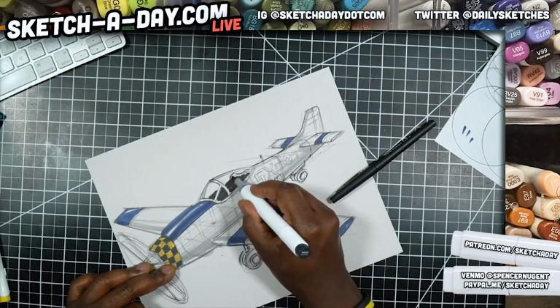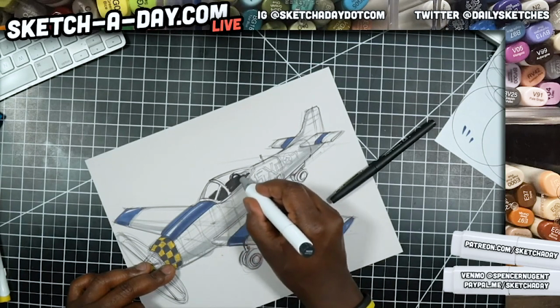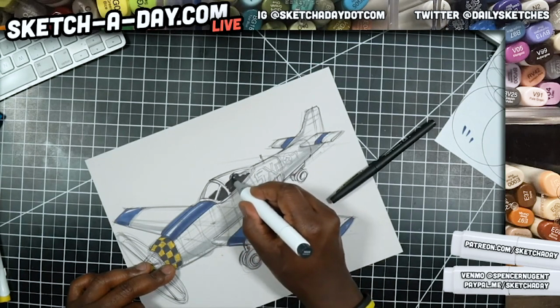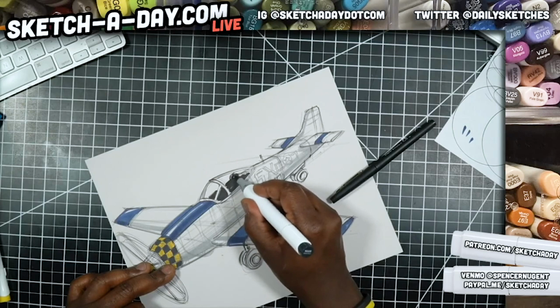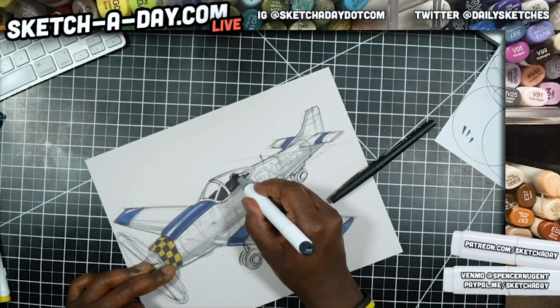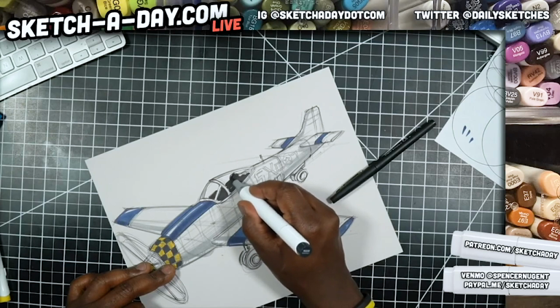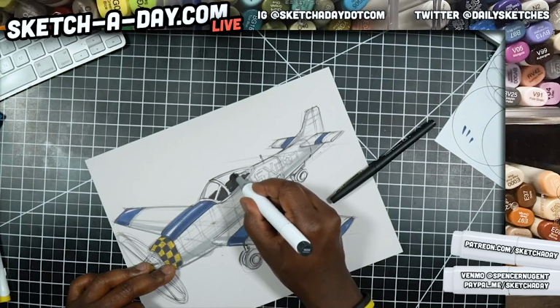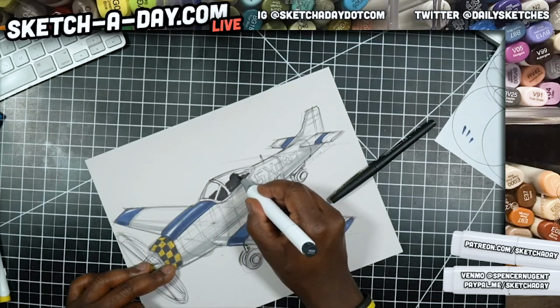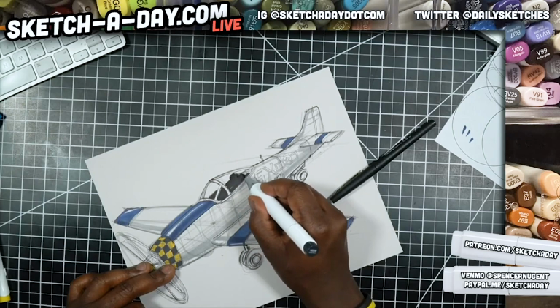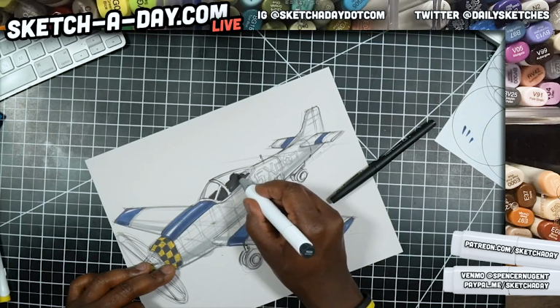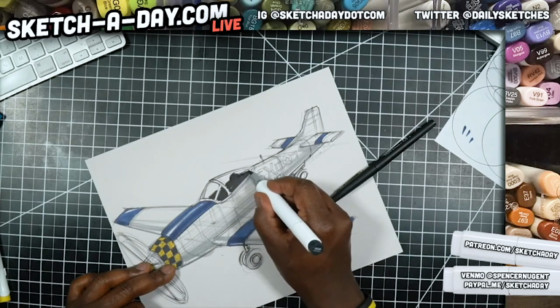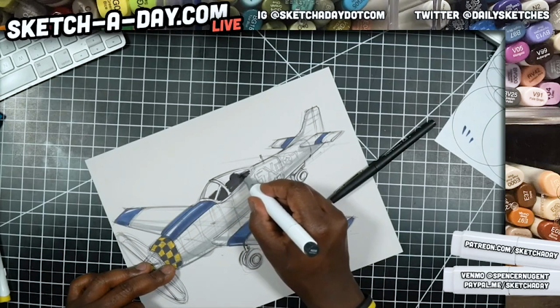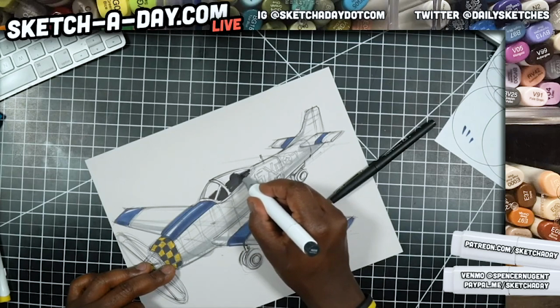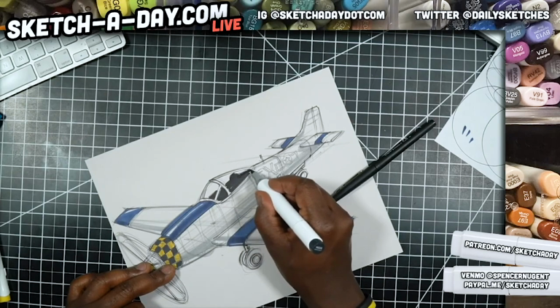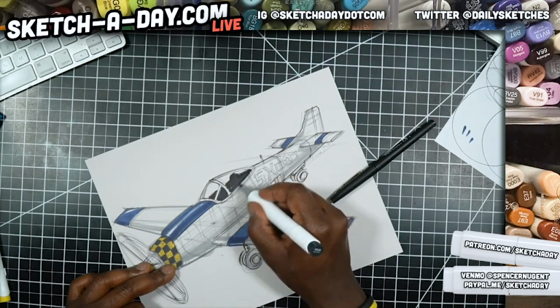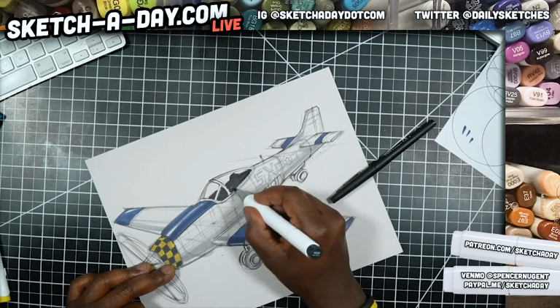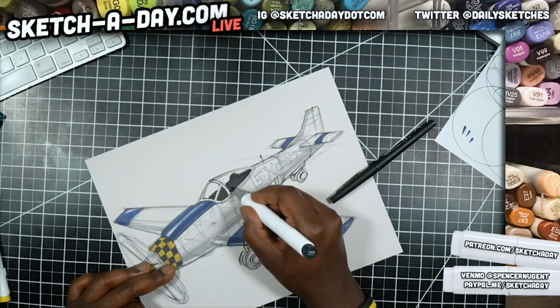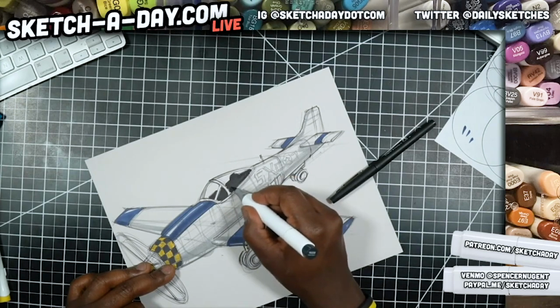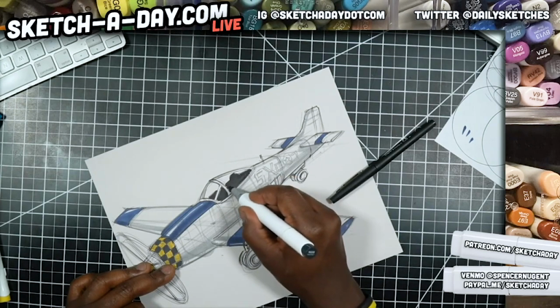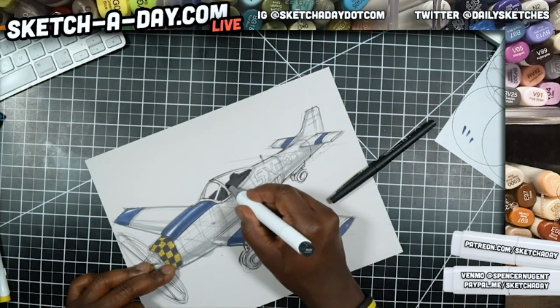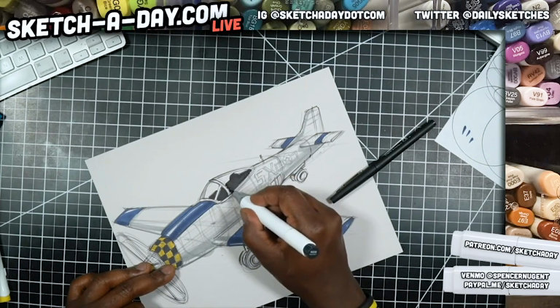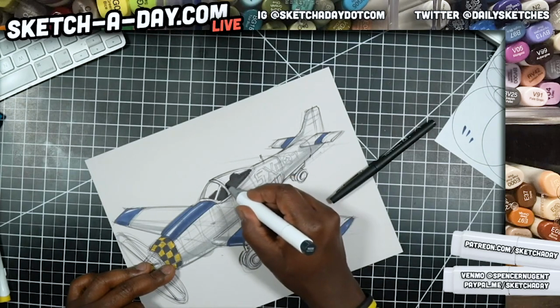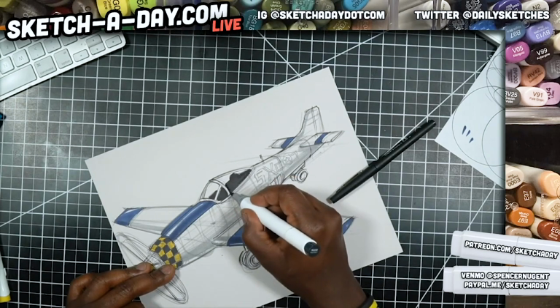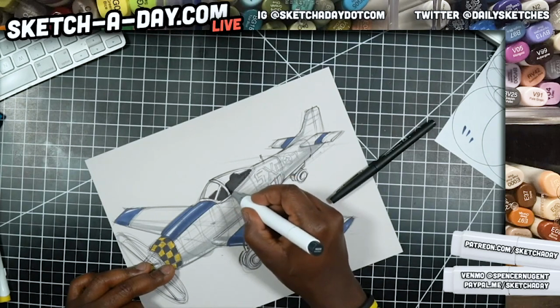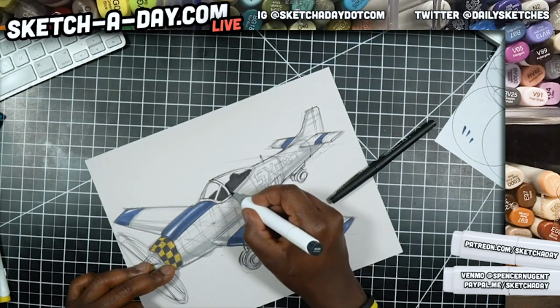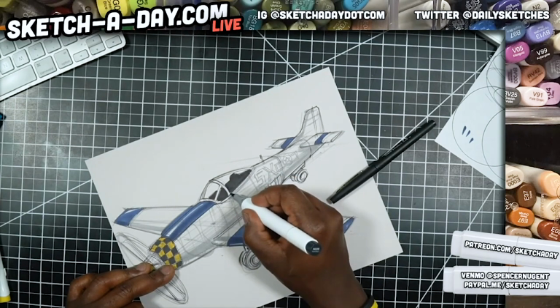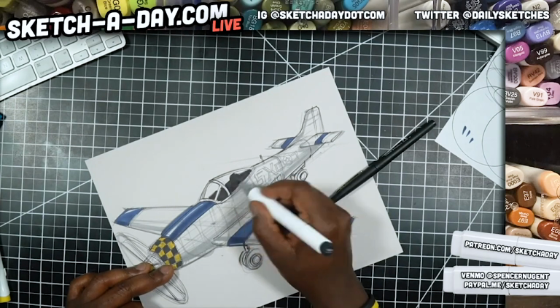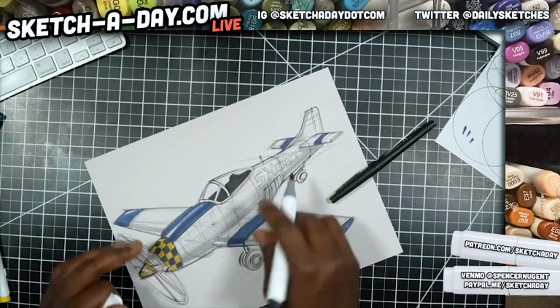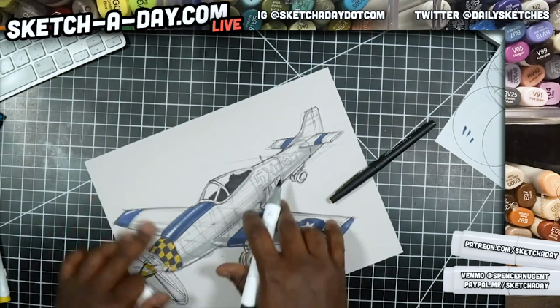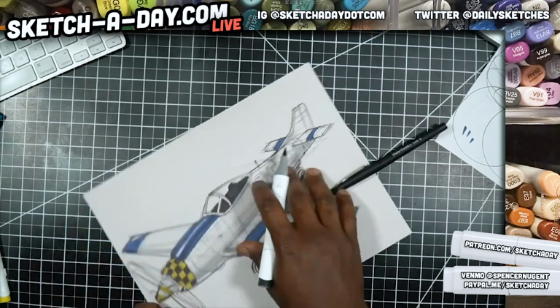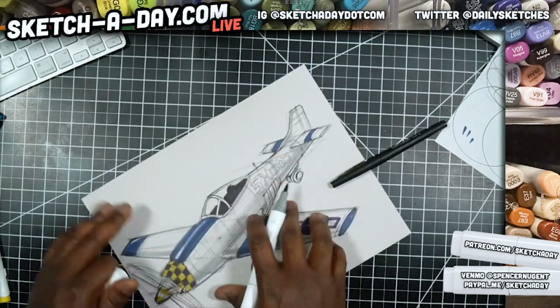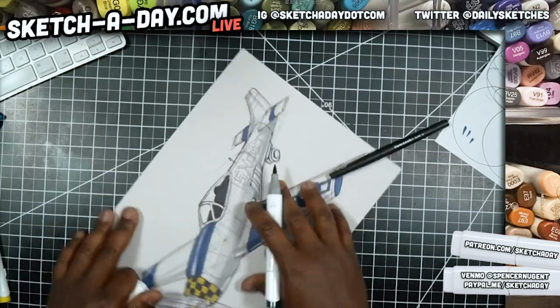I guess this is the aircraft show — because the next one I draw is also air-related. It's a spaceship.